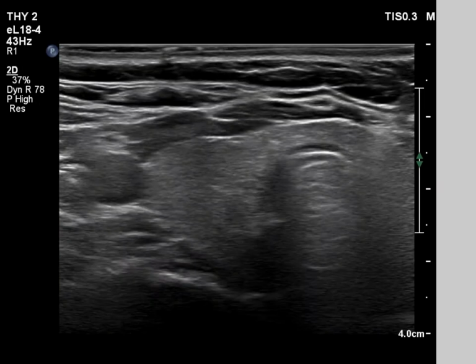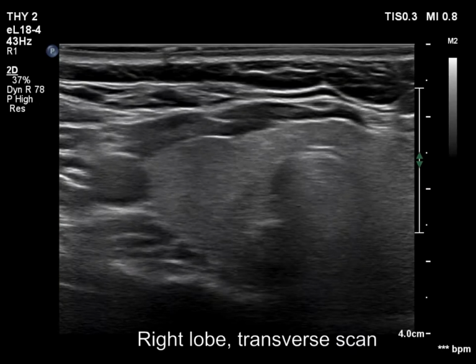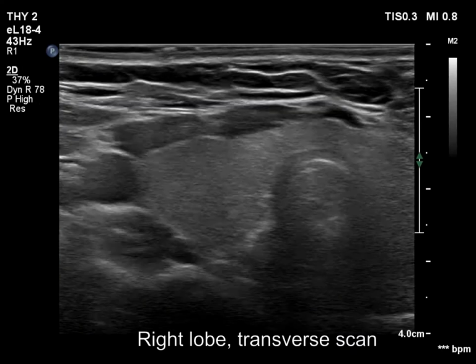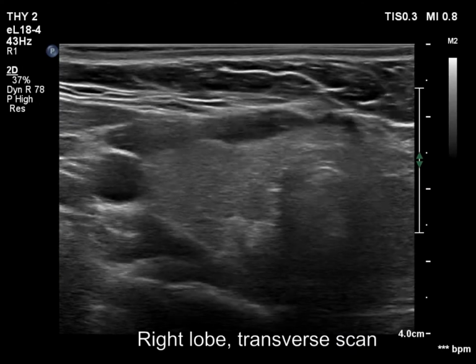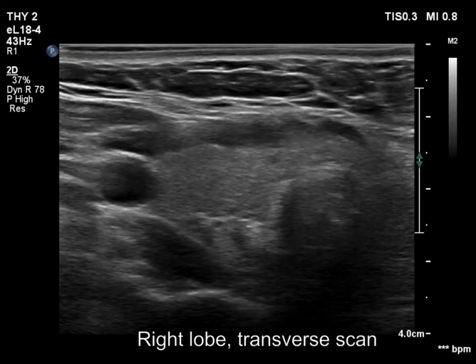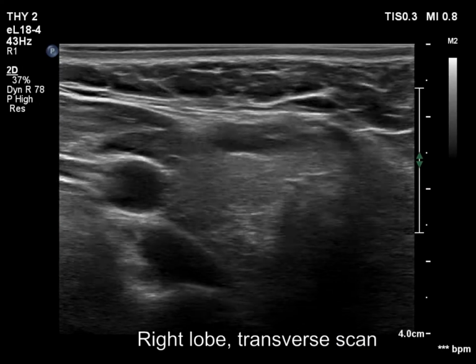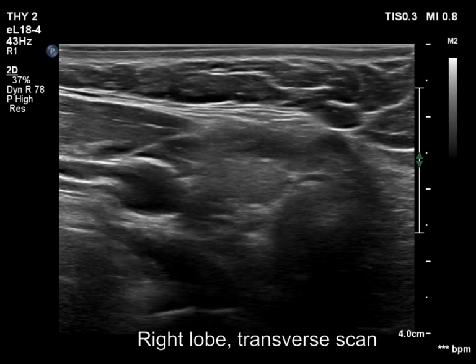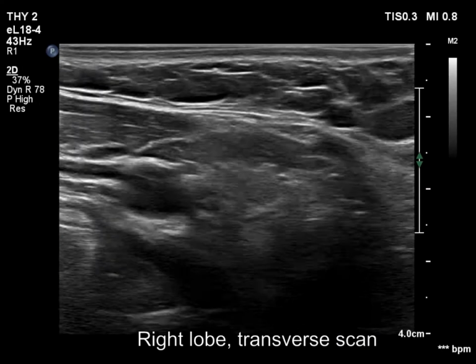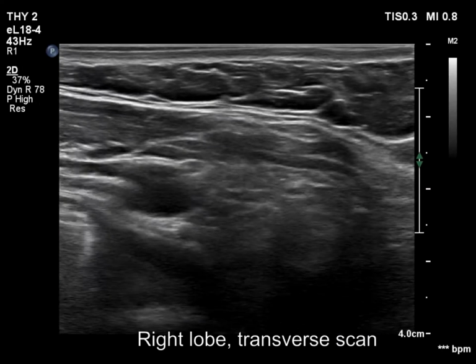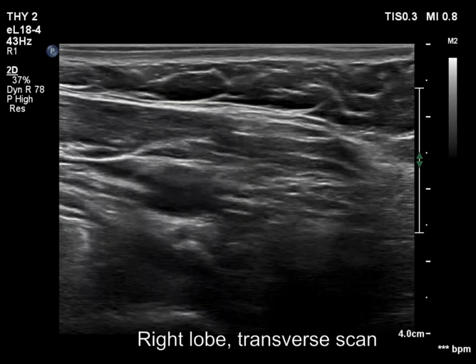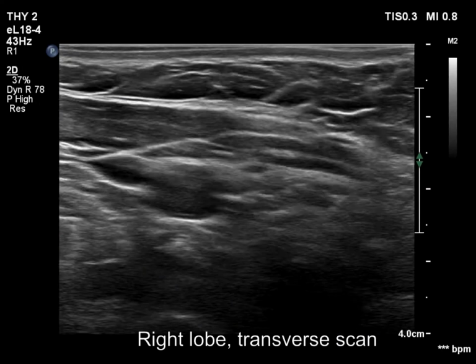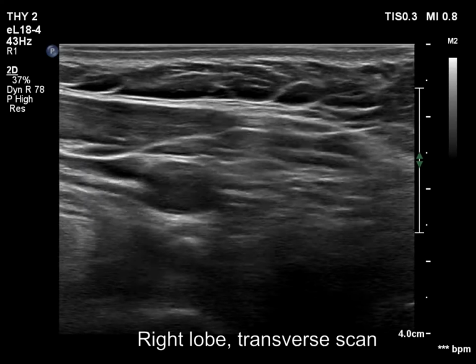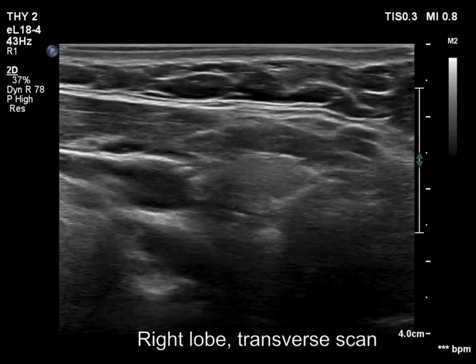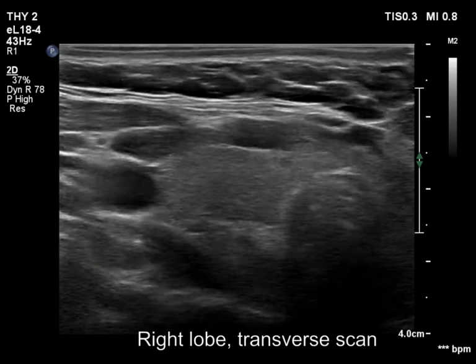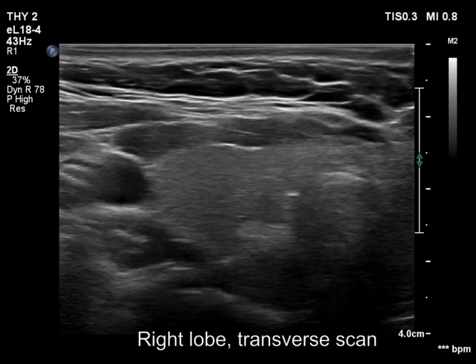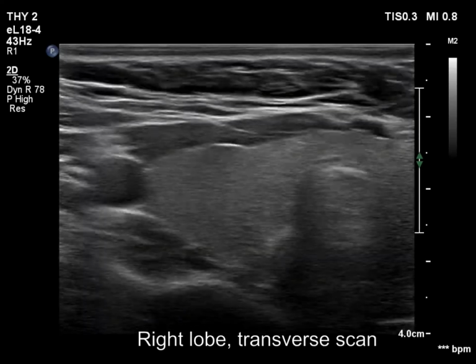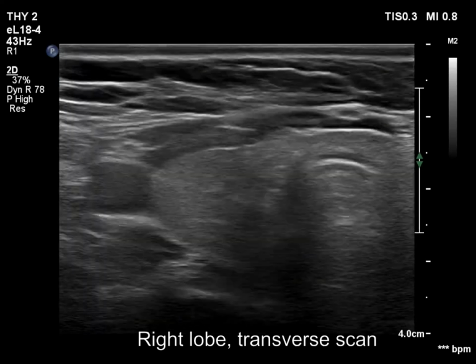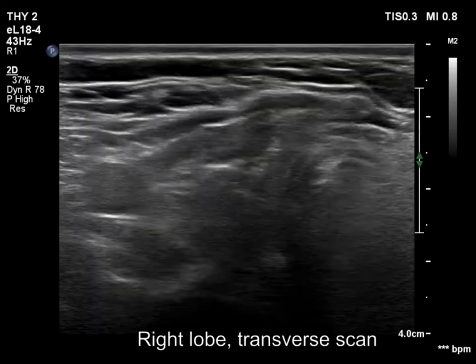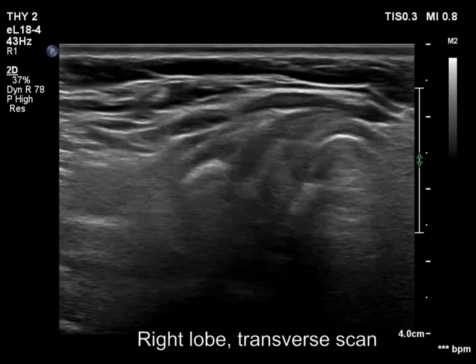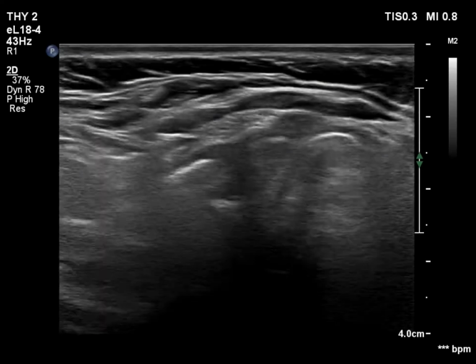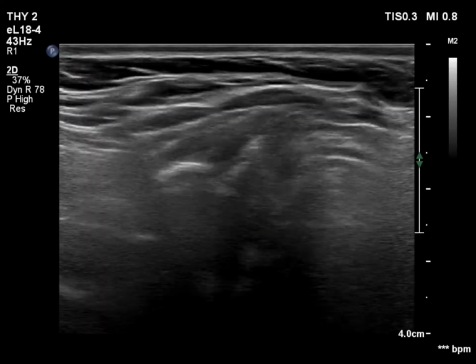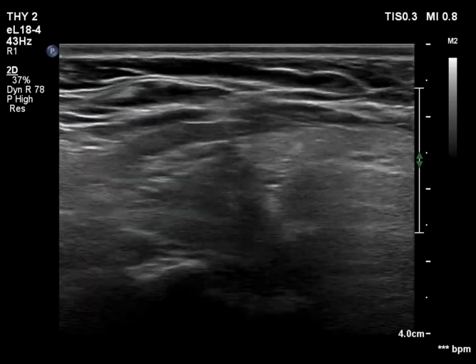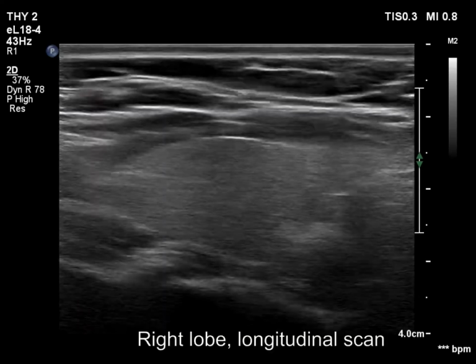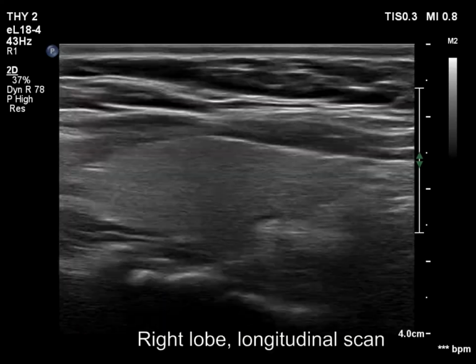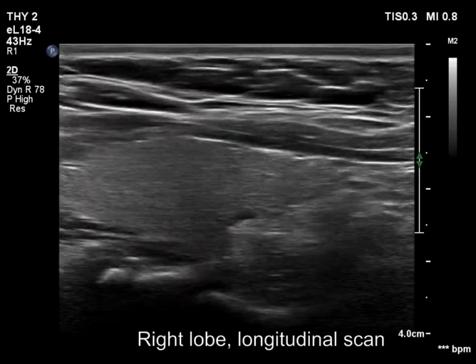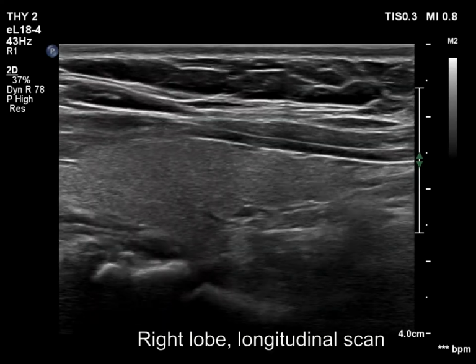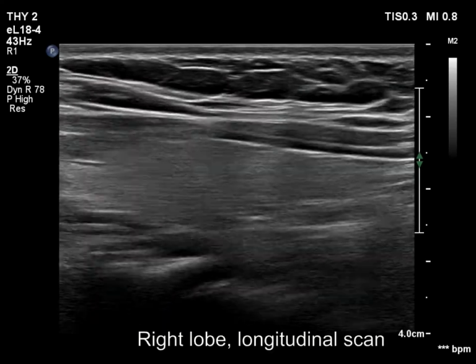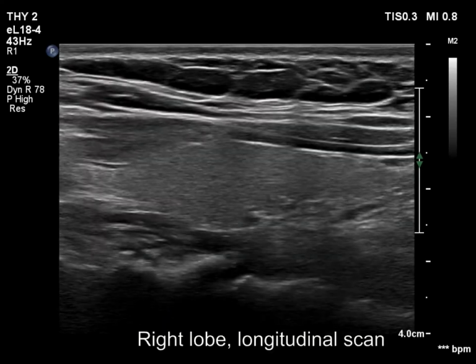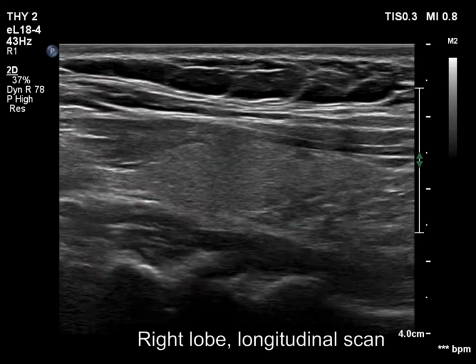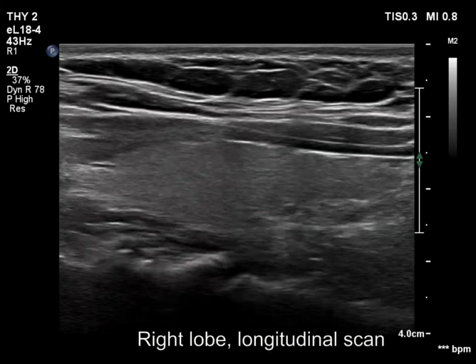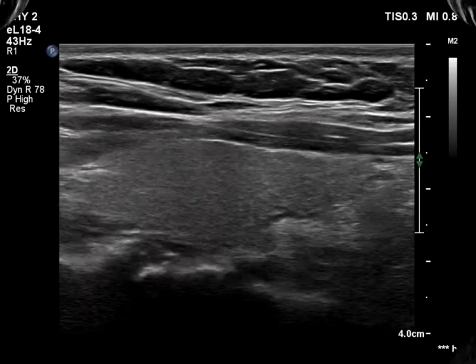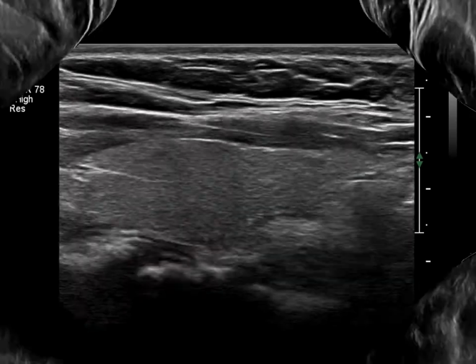The right lobe is intact. The tiny hypoechoic area should be regarded as normal findings.